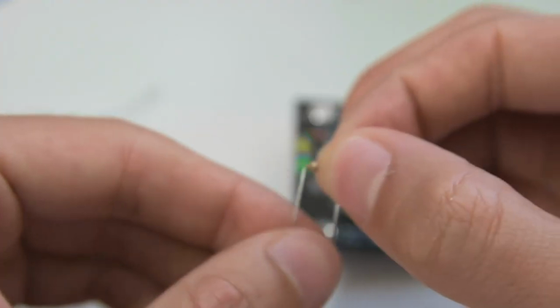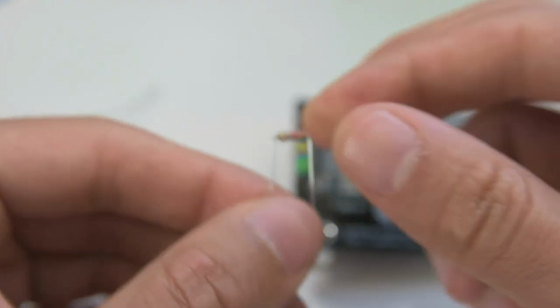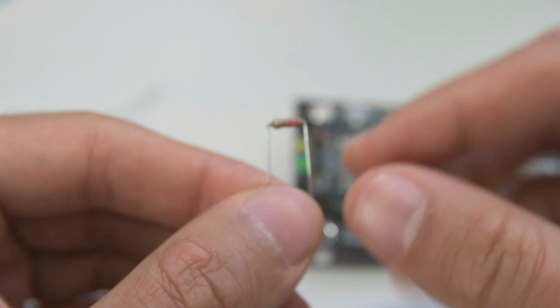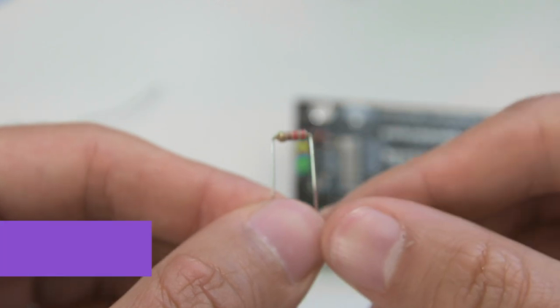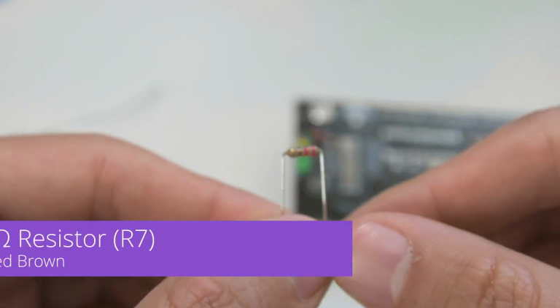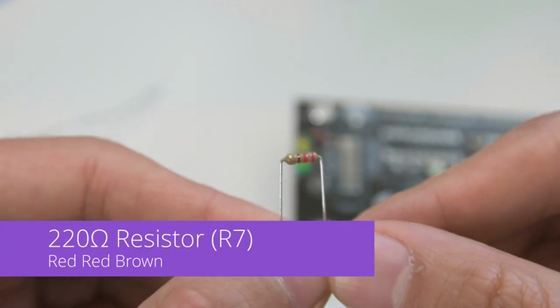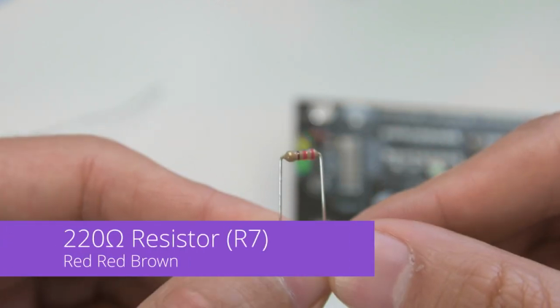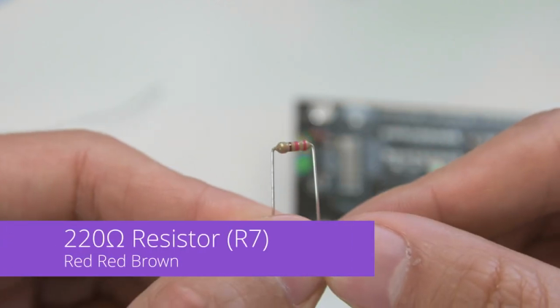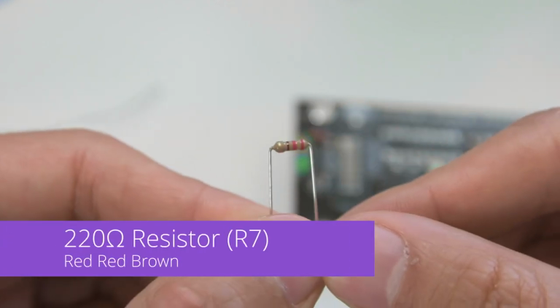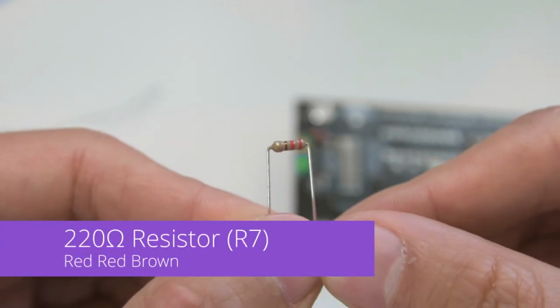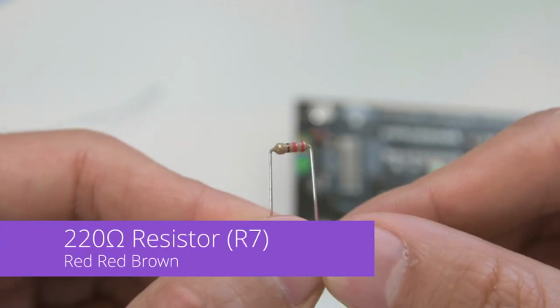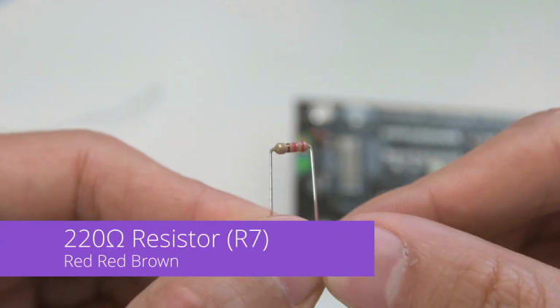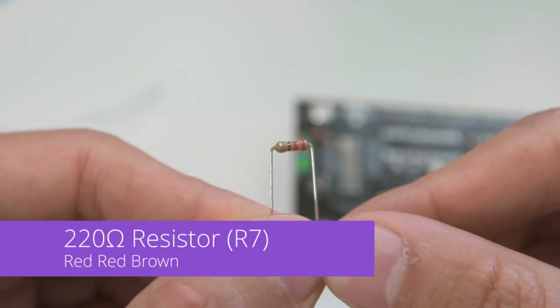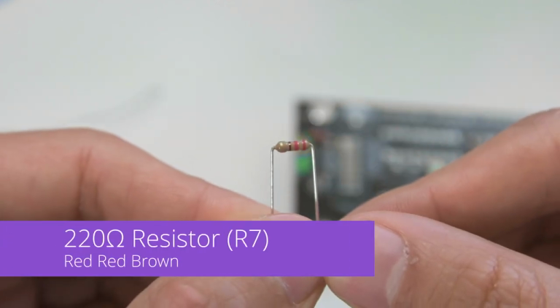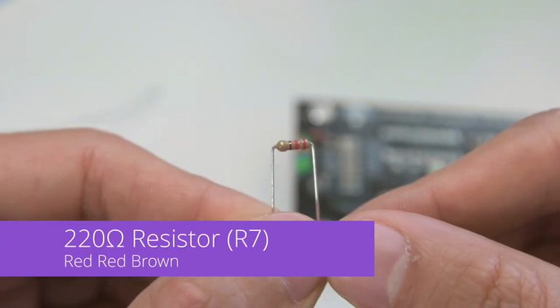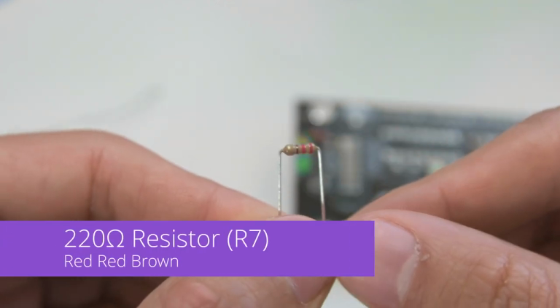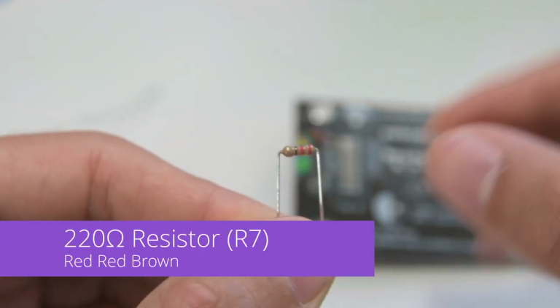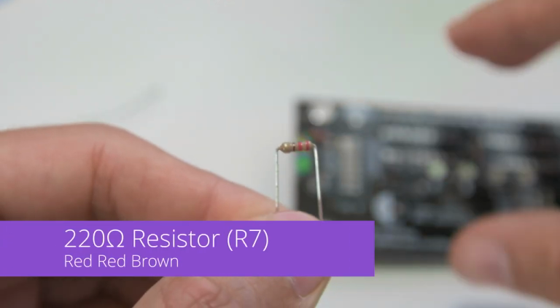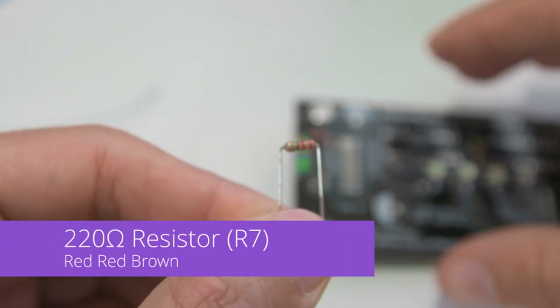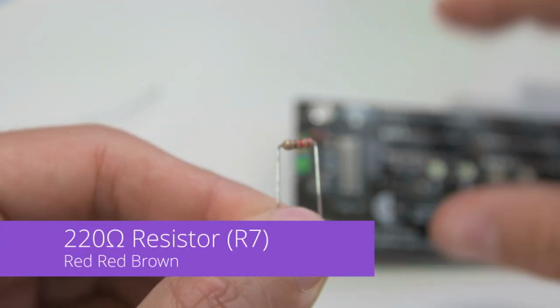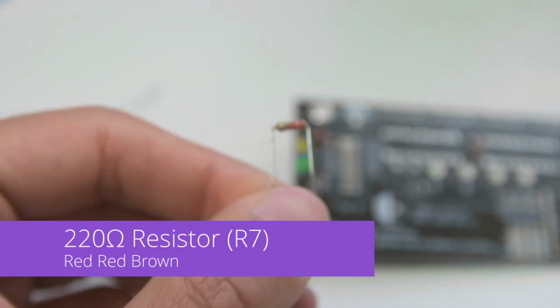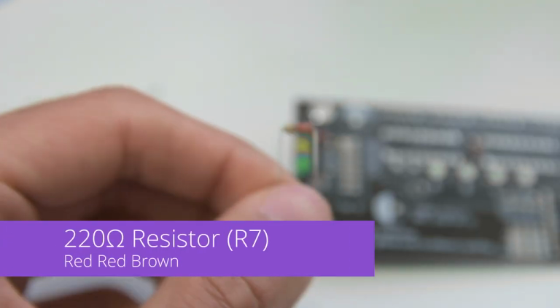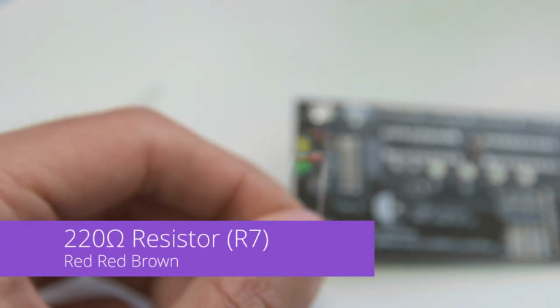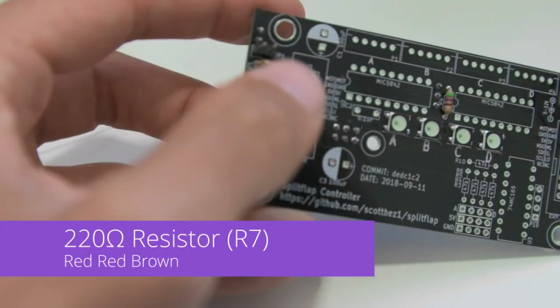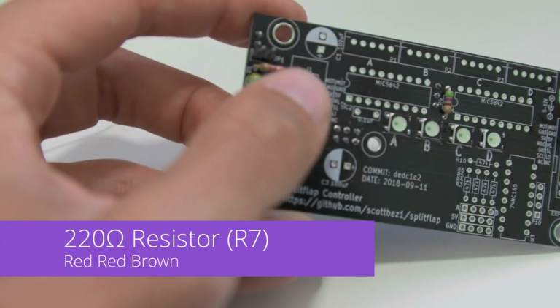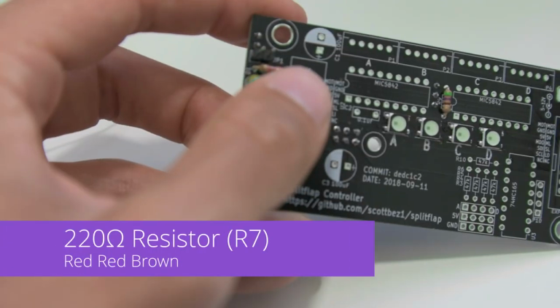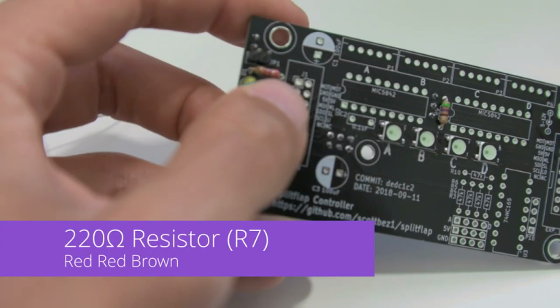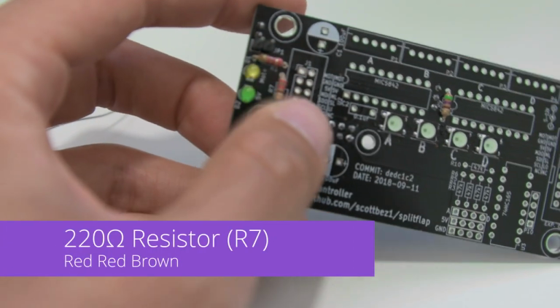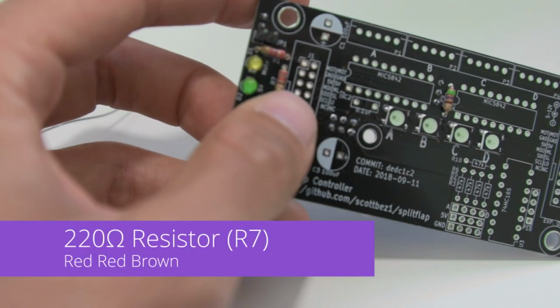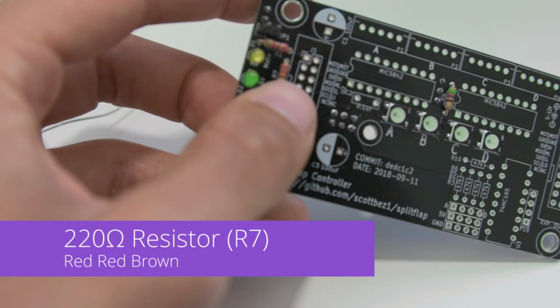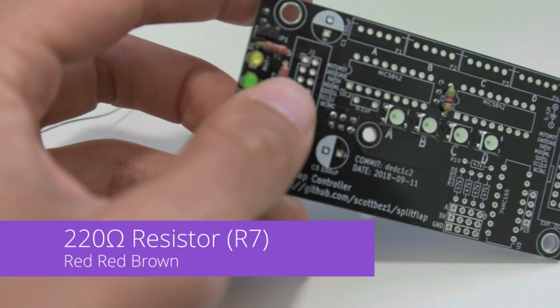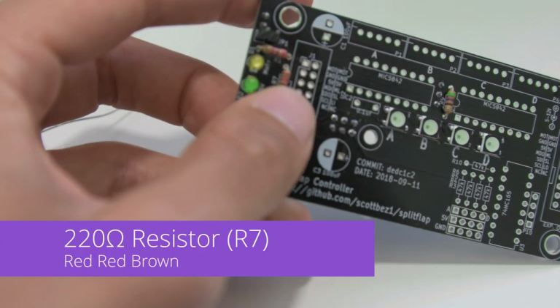Next, we've got a 220 ohm resistor which is red, red, brown, and that goes into R7.